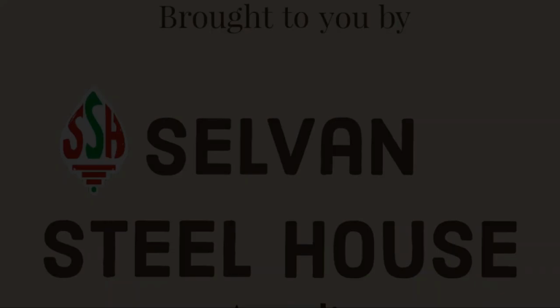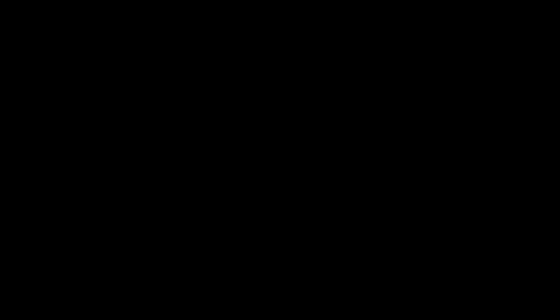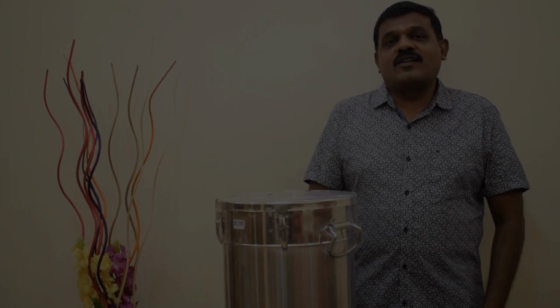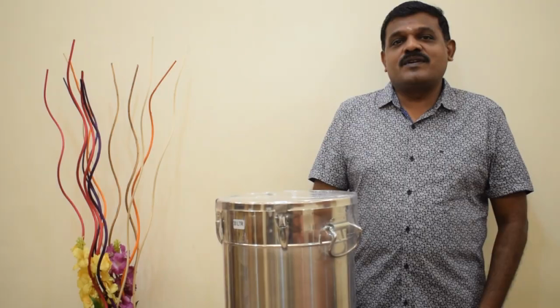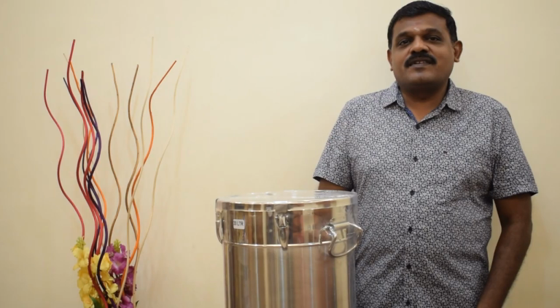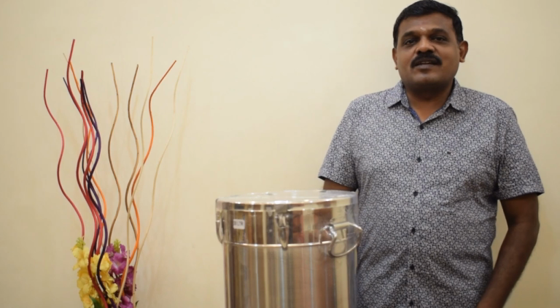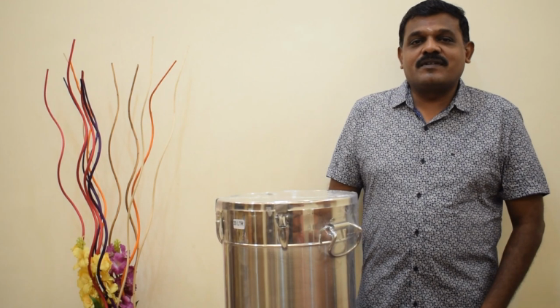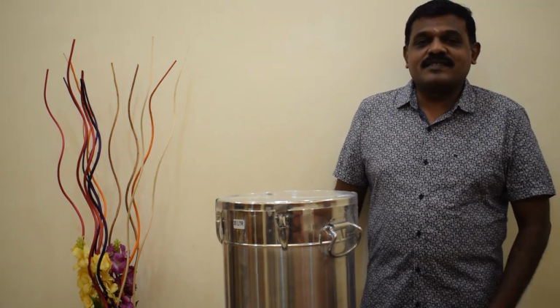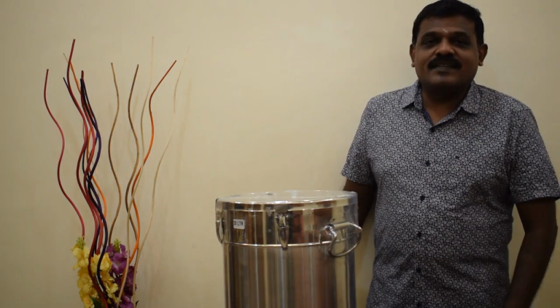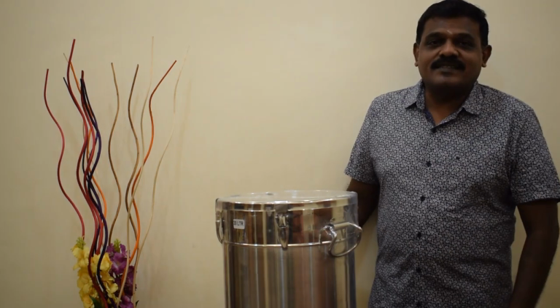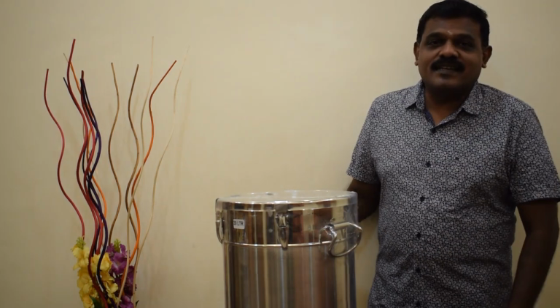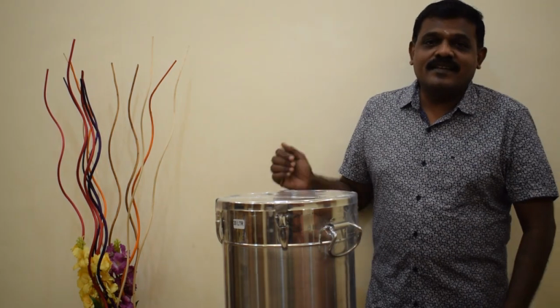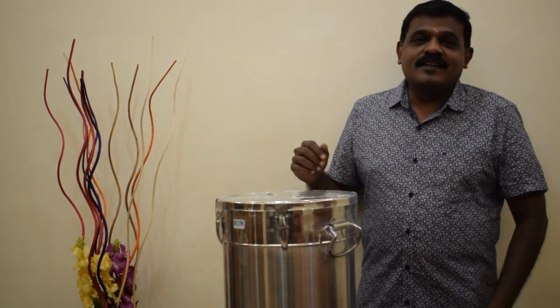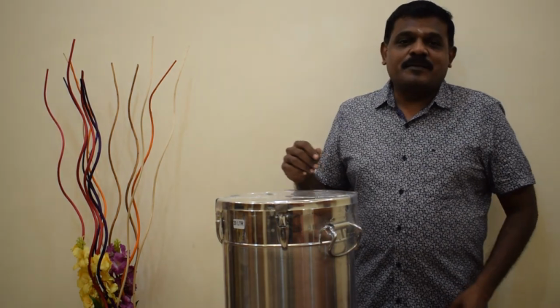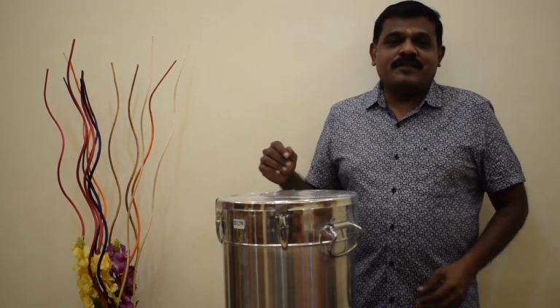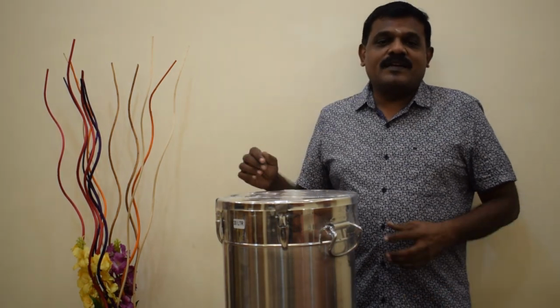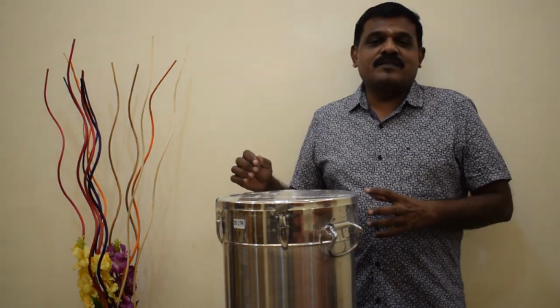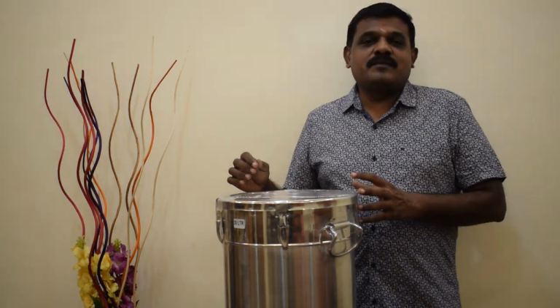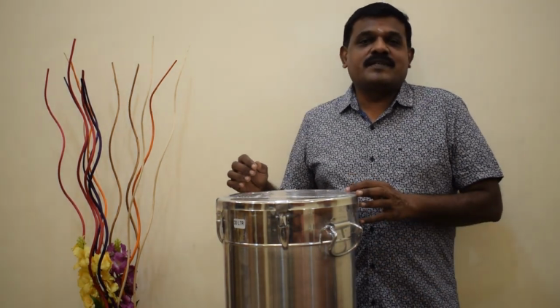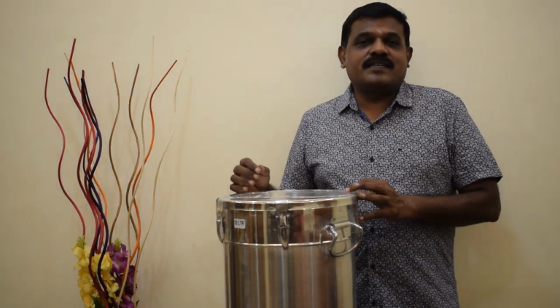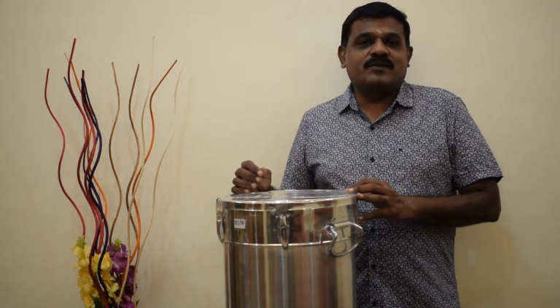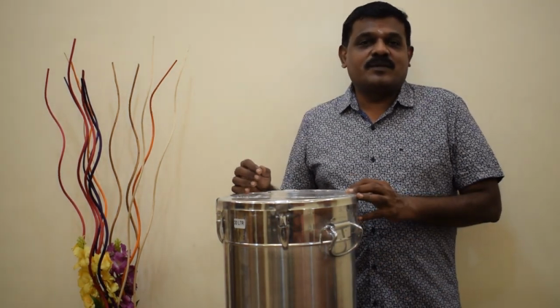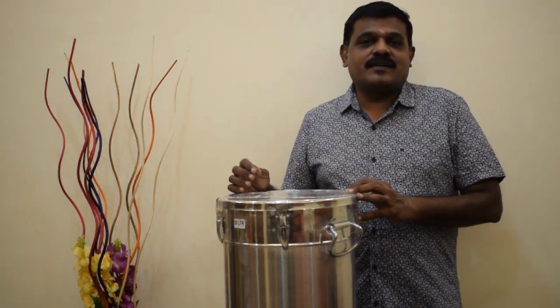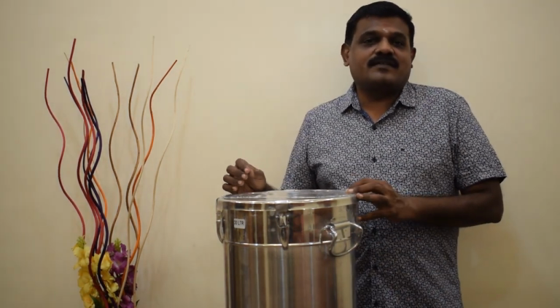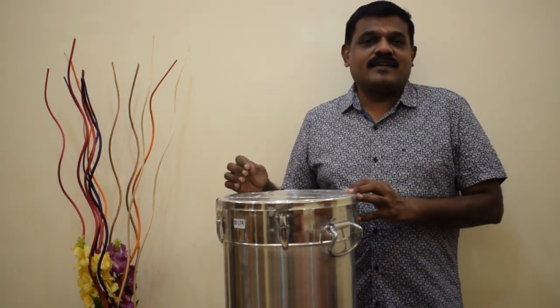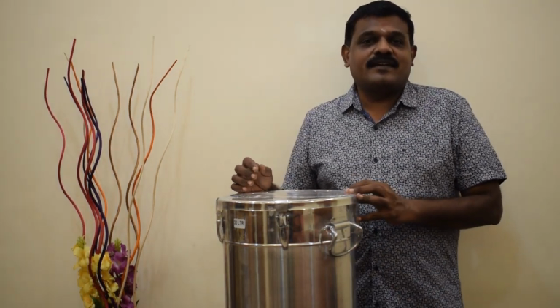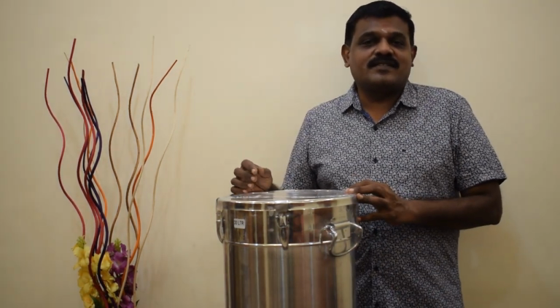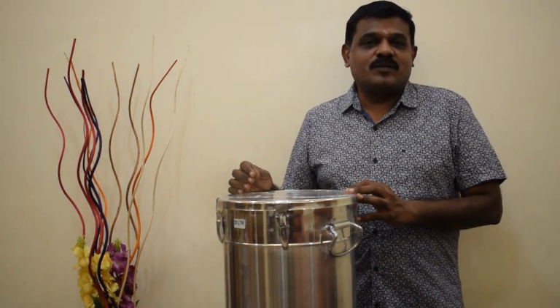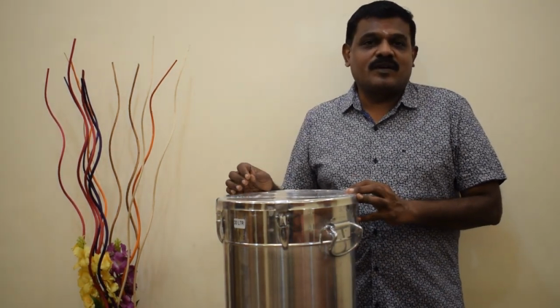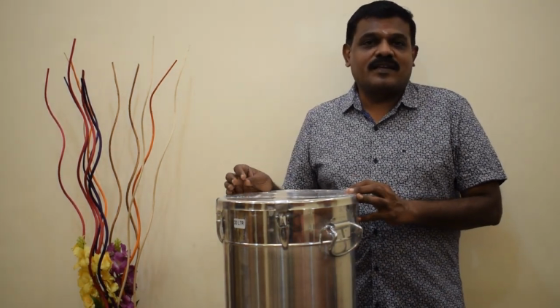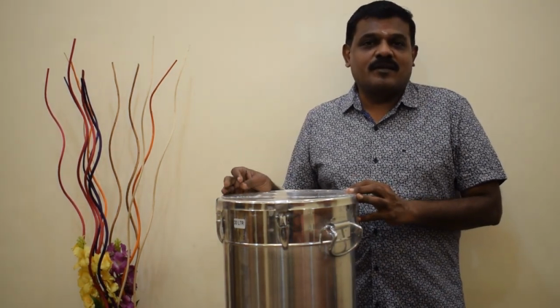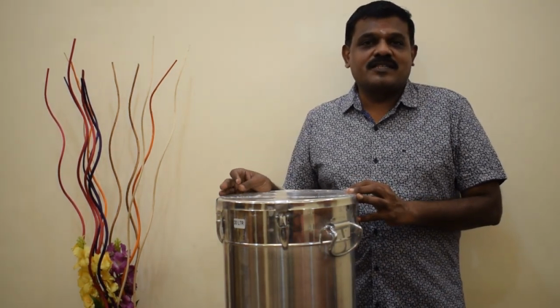Hello guys, welcome to our KitchenAid channel. I am going to put a mixie, cooker, grinder, sourdough, and unboxing.